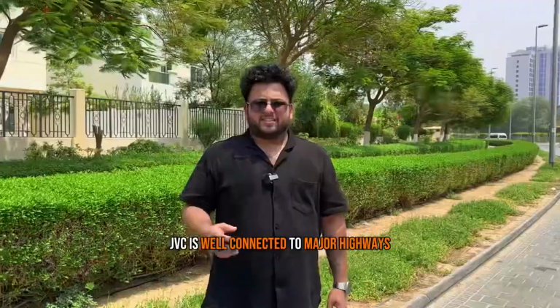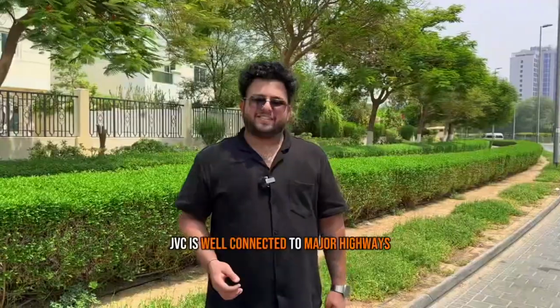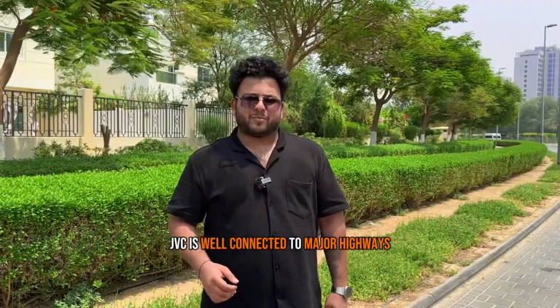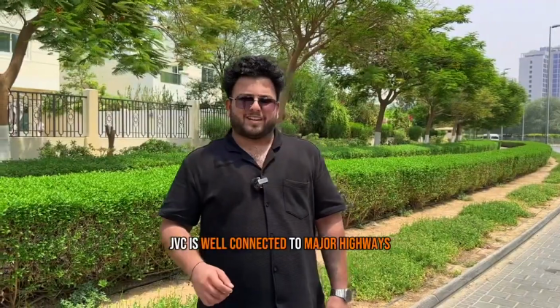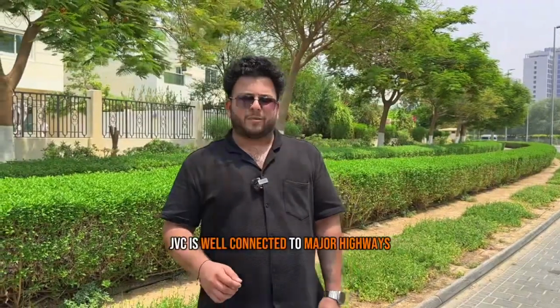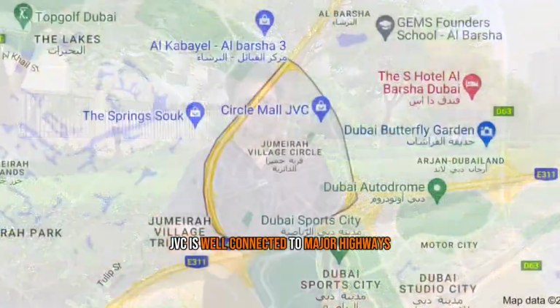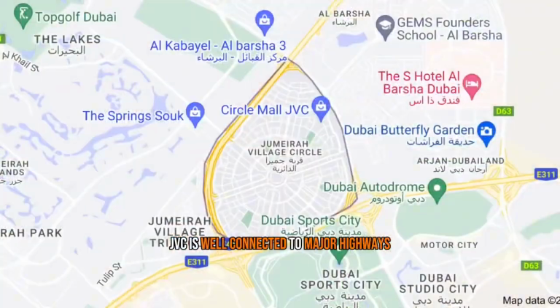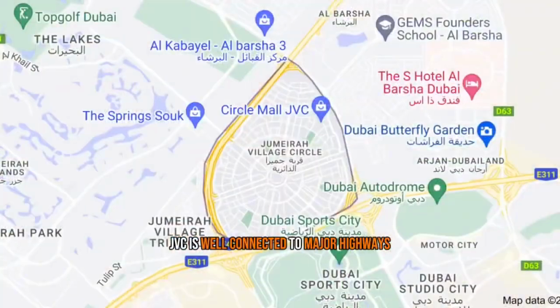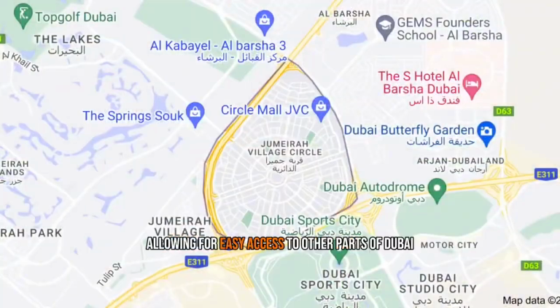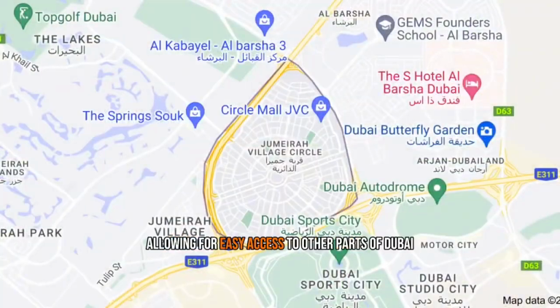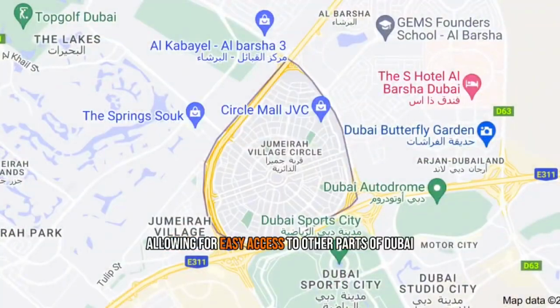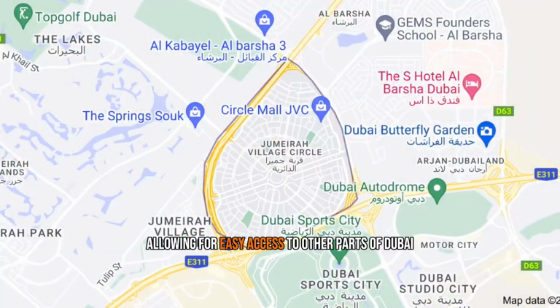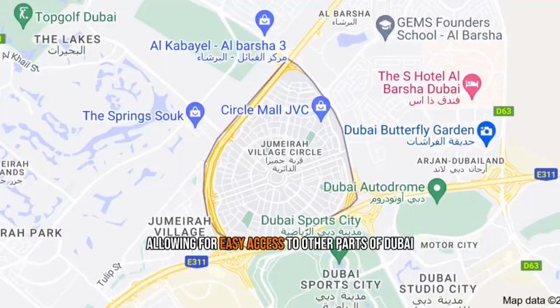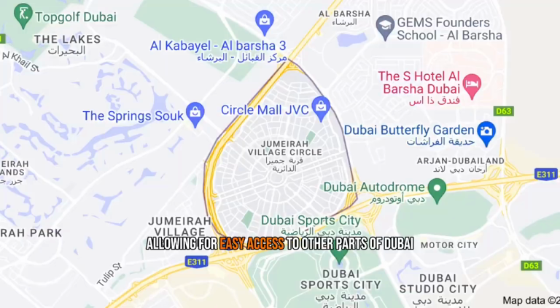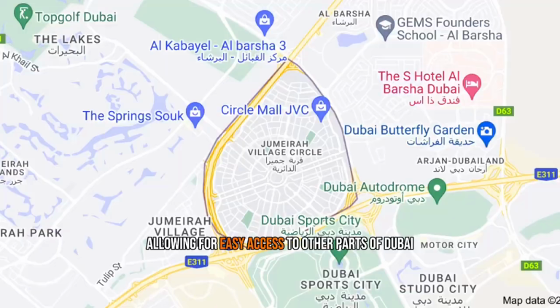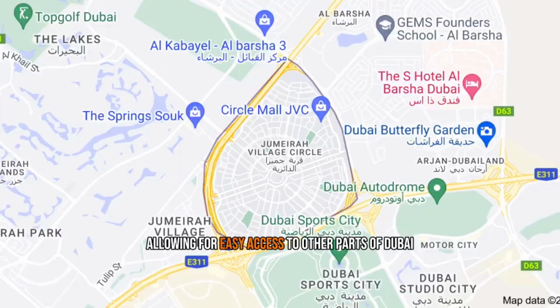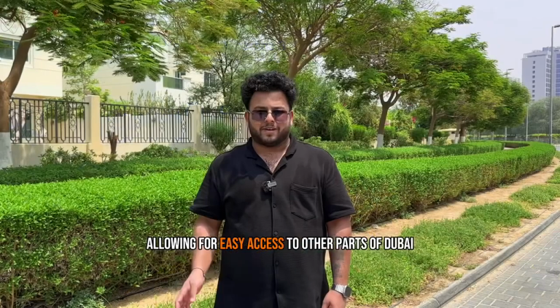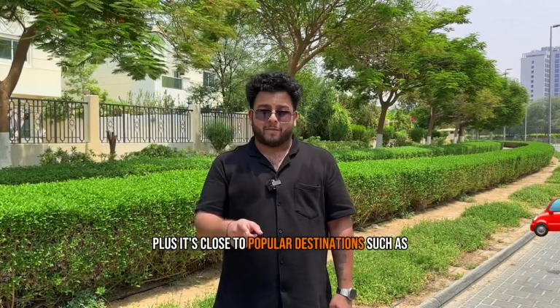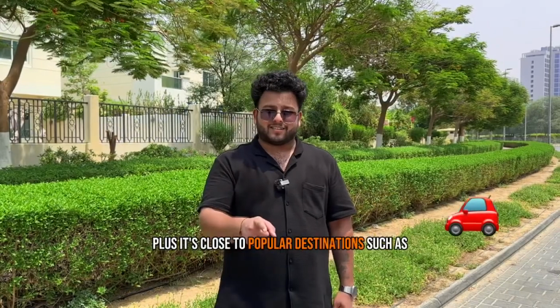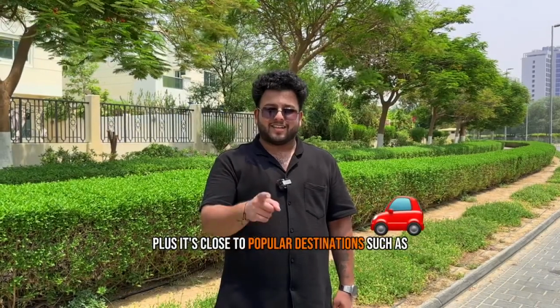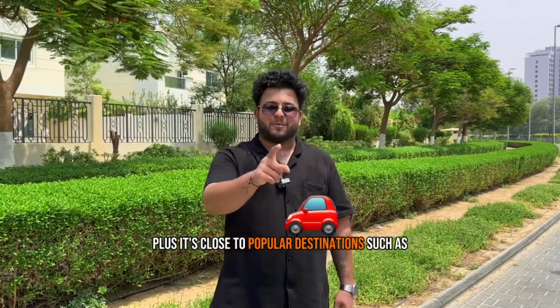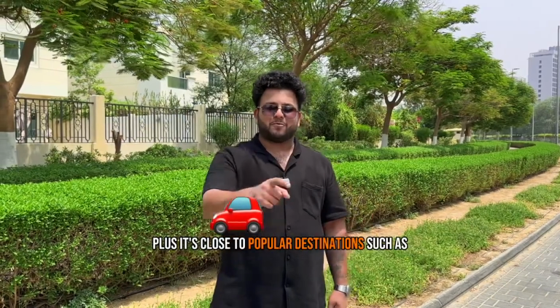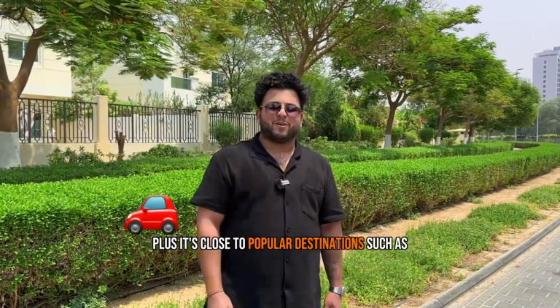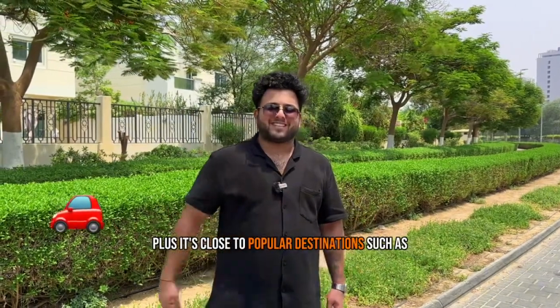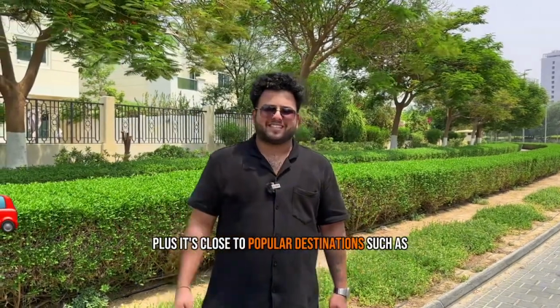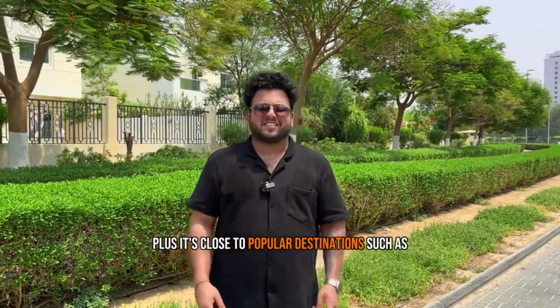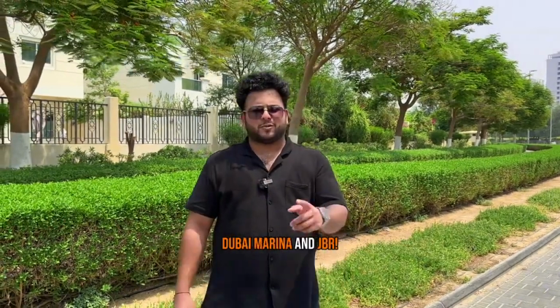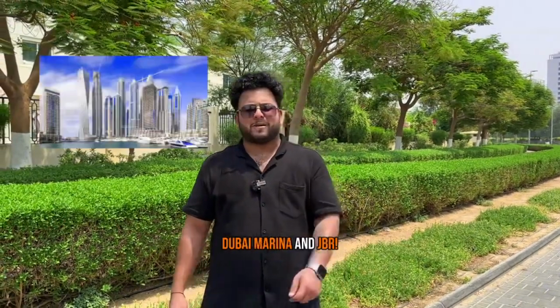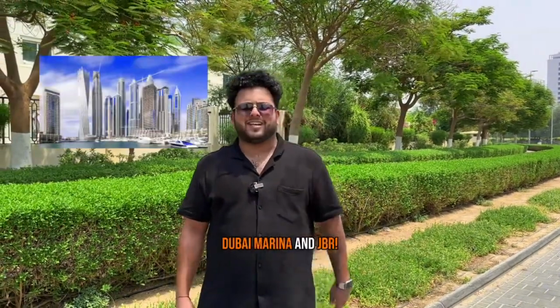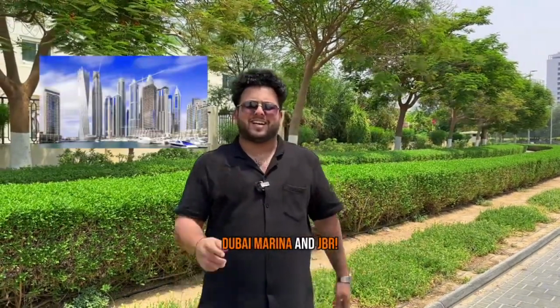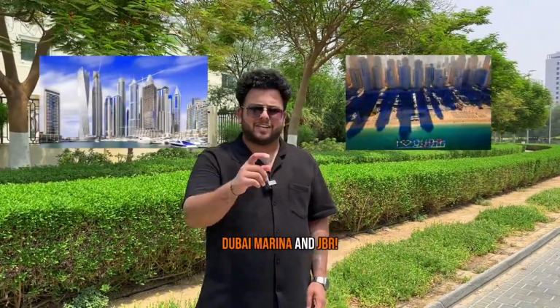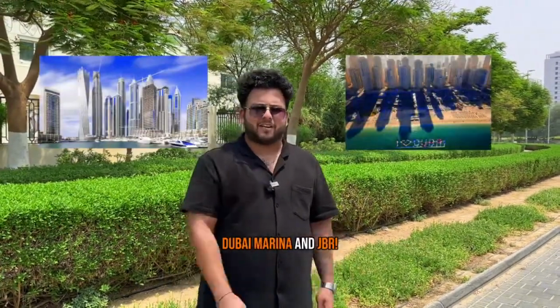JVC is well connected to major highways, allowing for easy access to other parts of Dubai. Plus, it's close to popular destinations such as Dubai Marina and JBR.